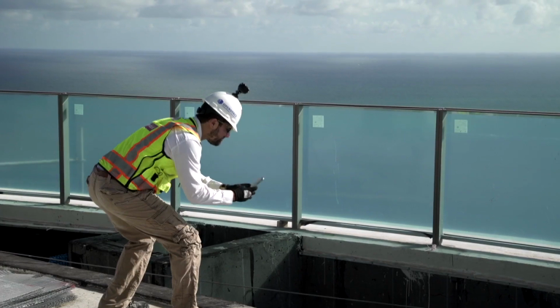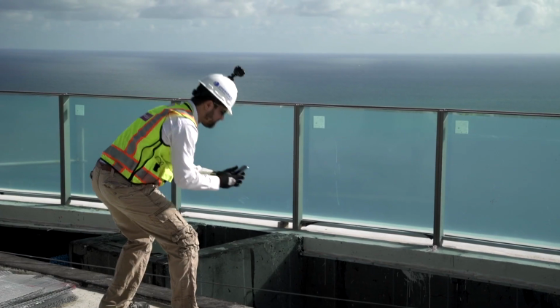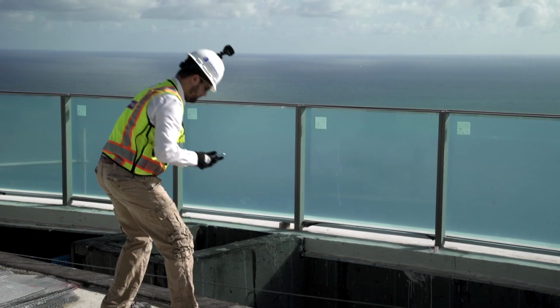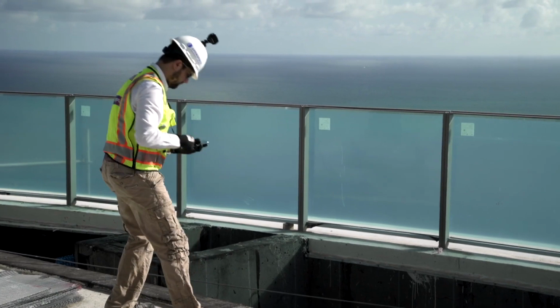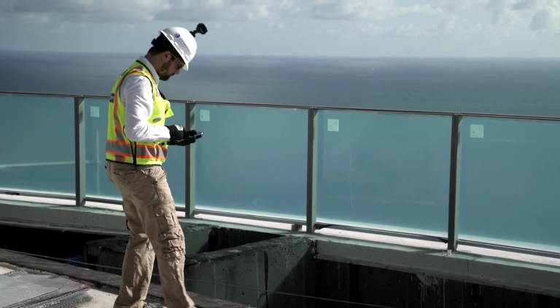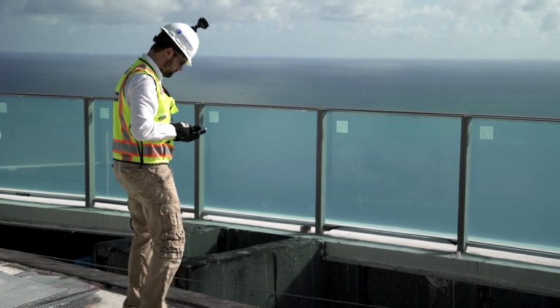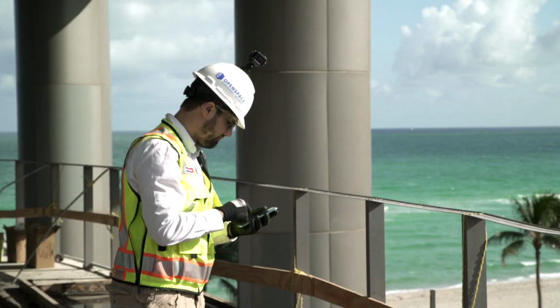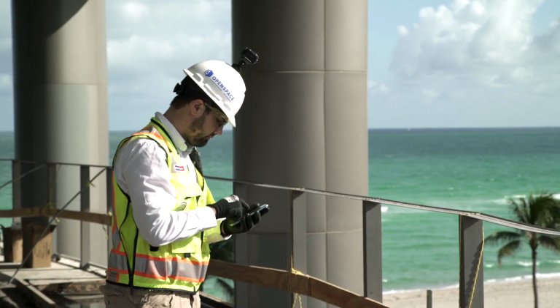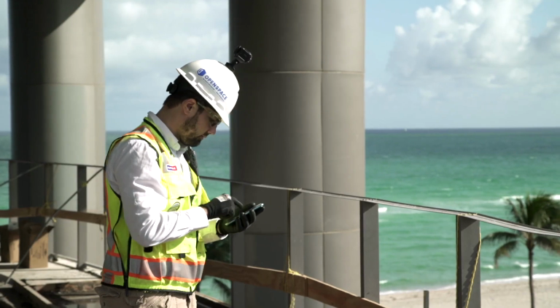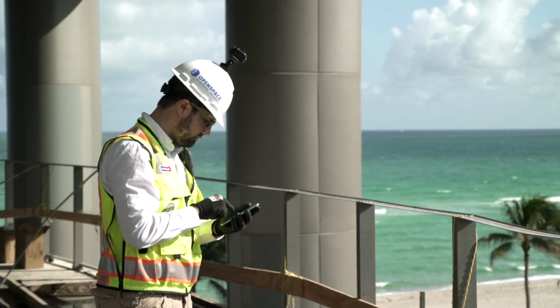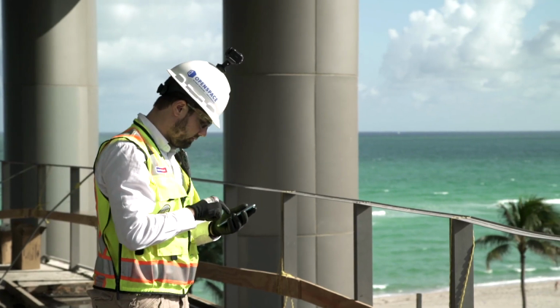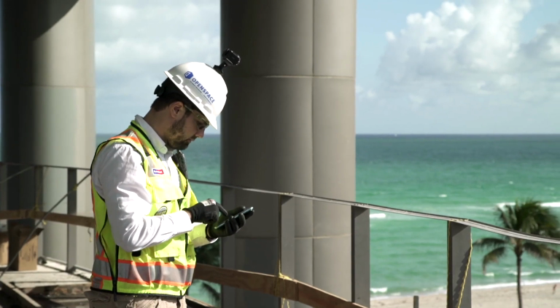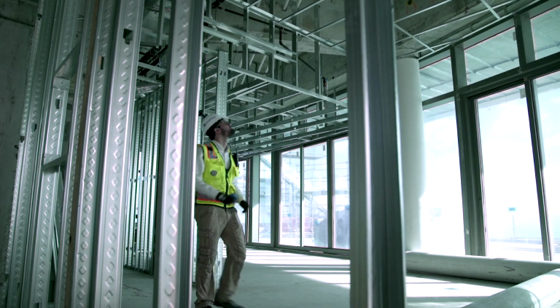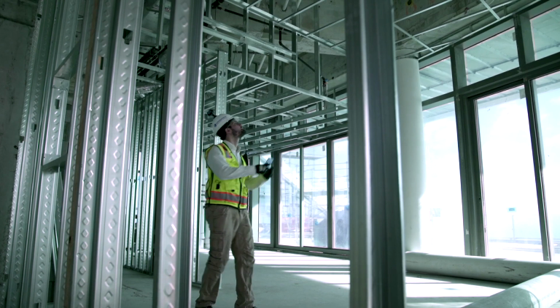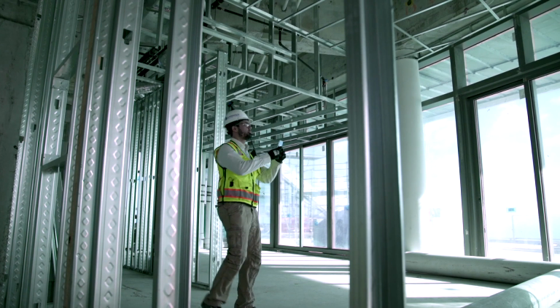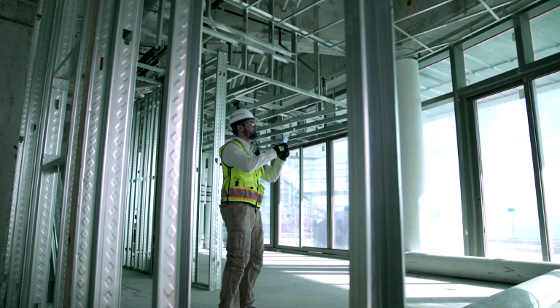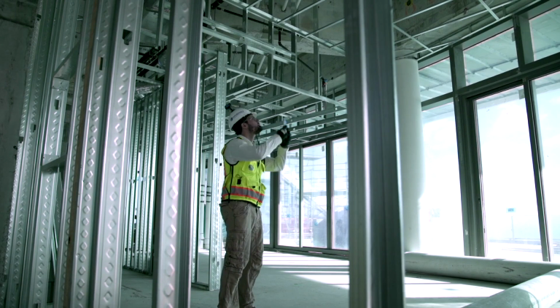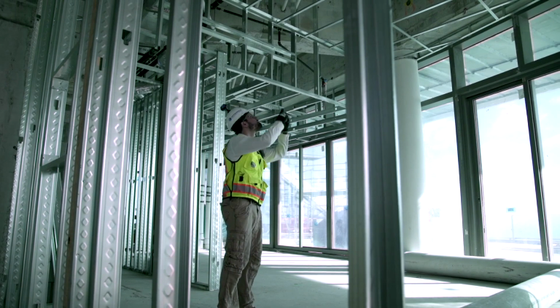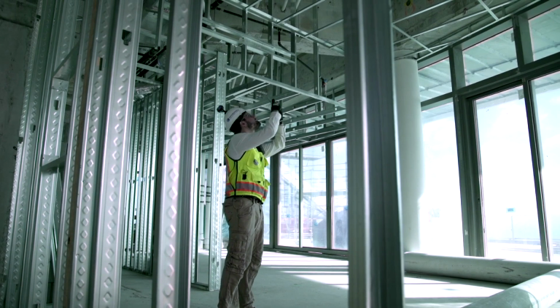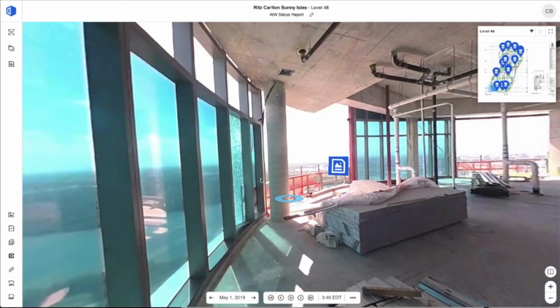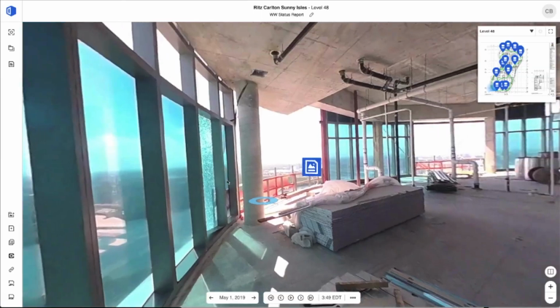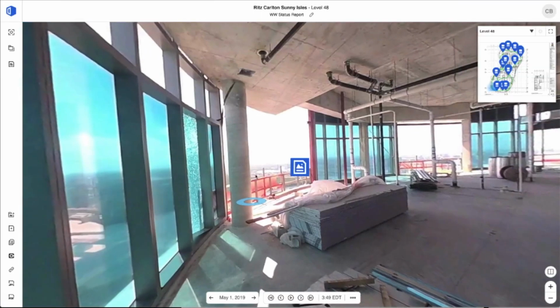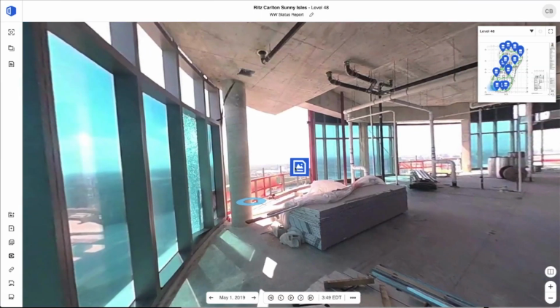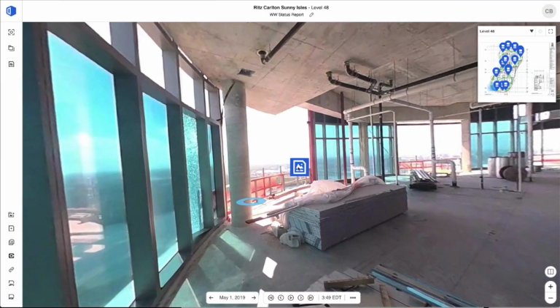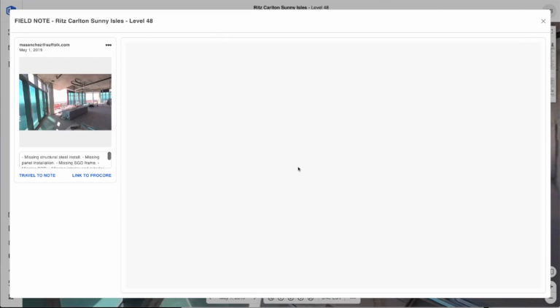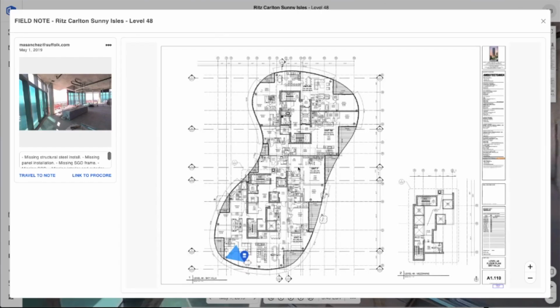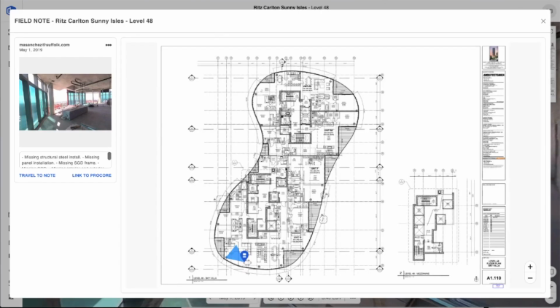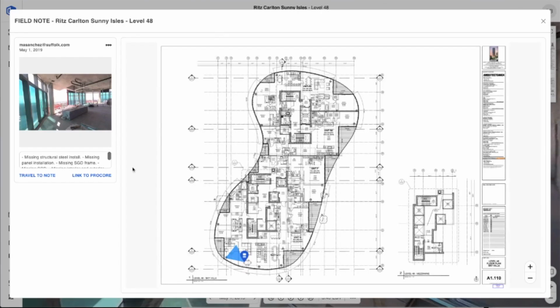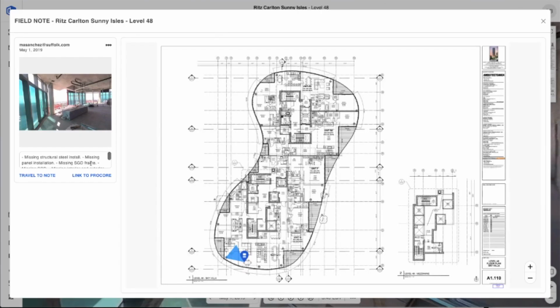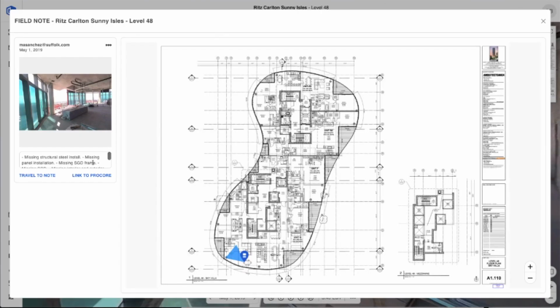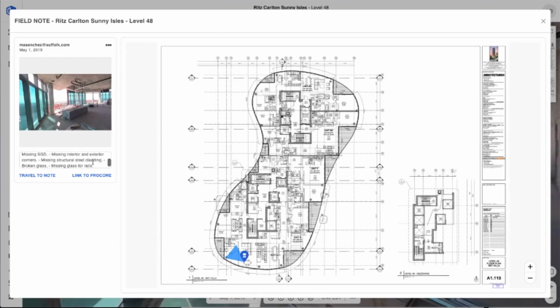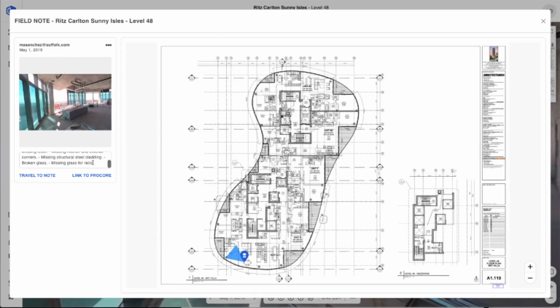The feature I used the most was the field notes. Taking pictures and then putting a note next to it would generate a report that we were able to use during meetings.